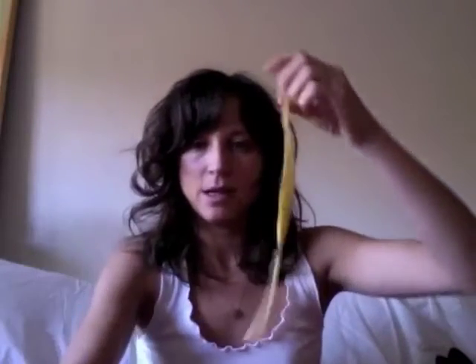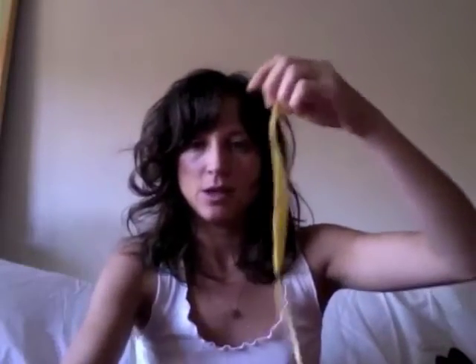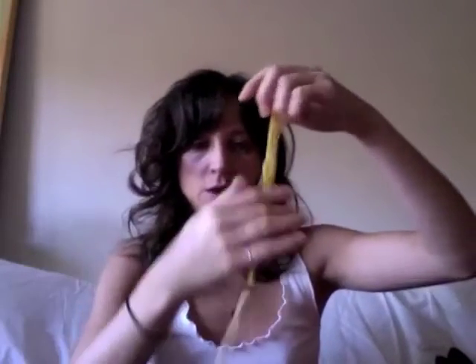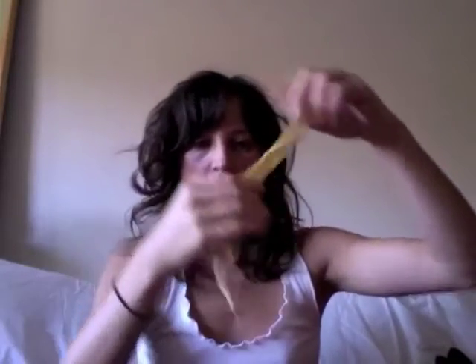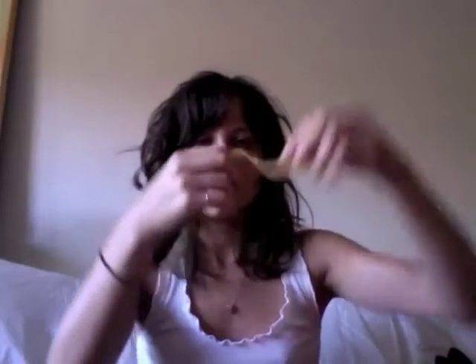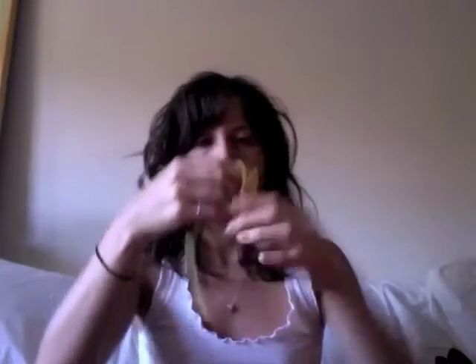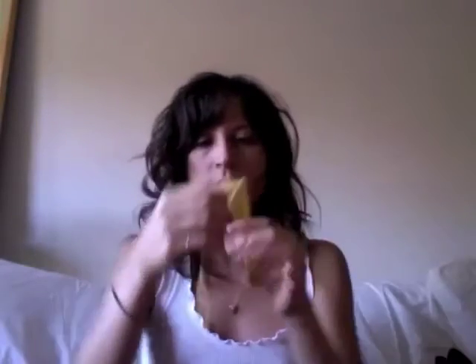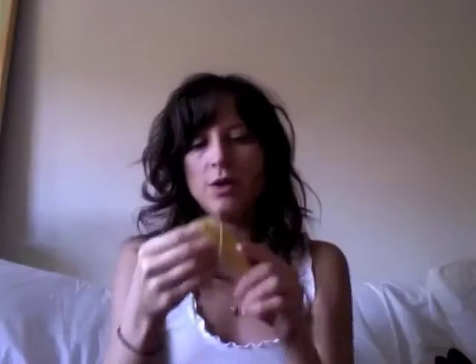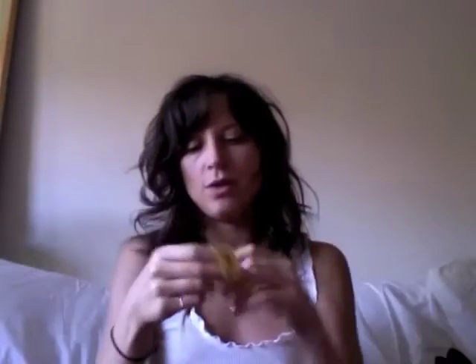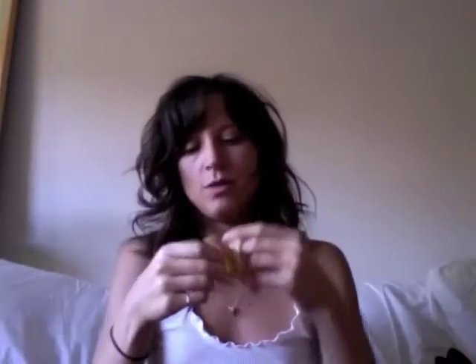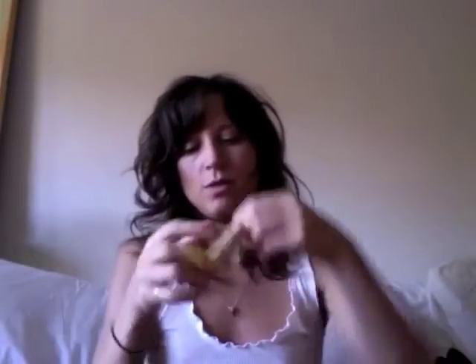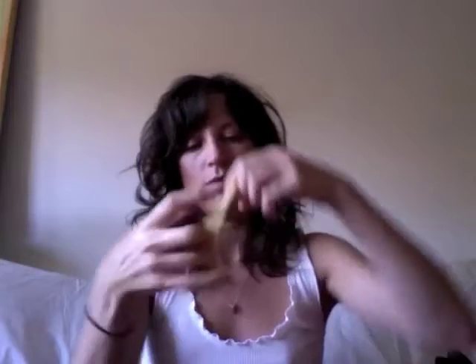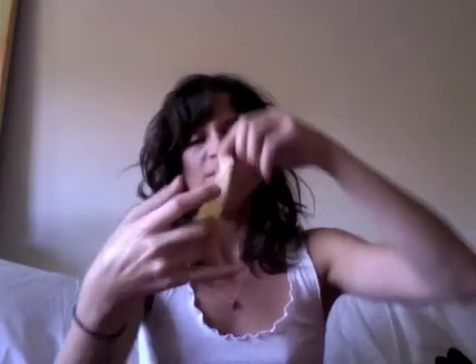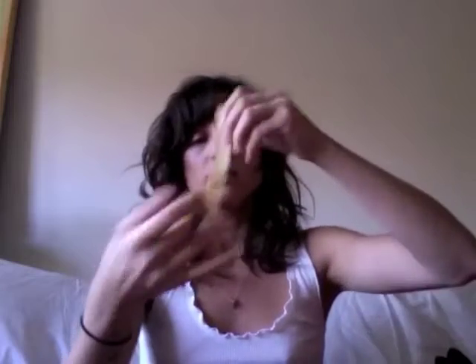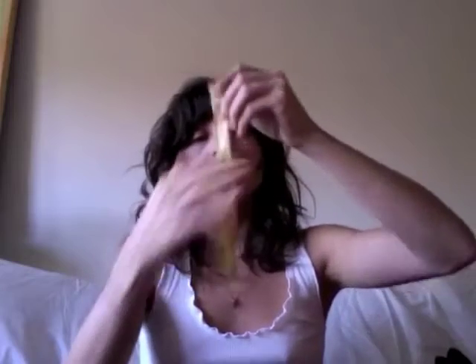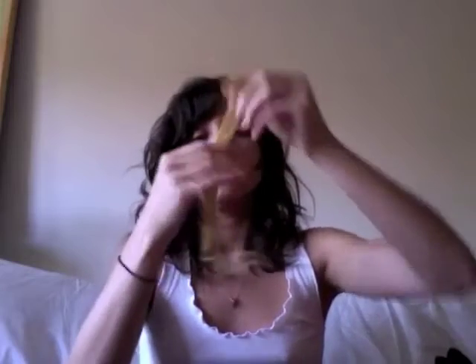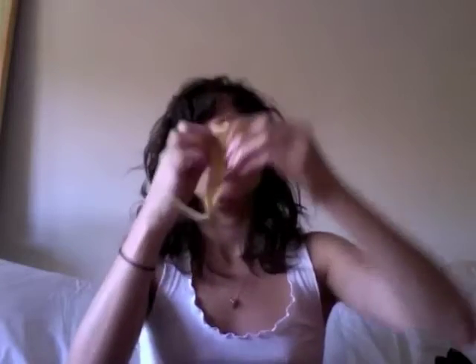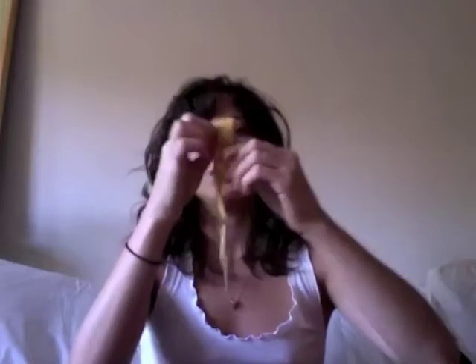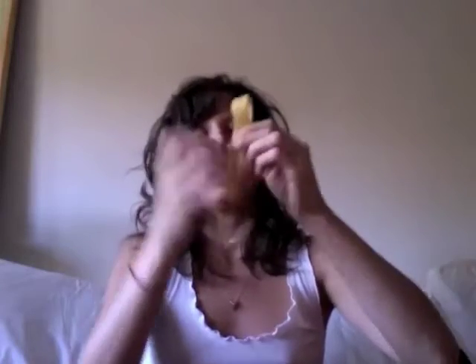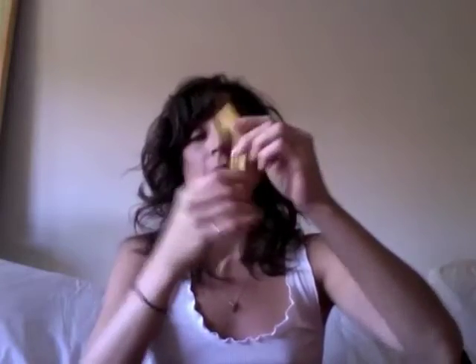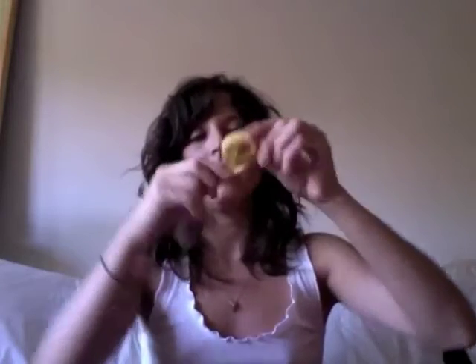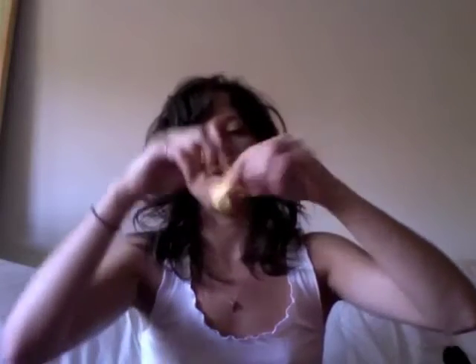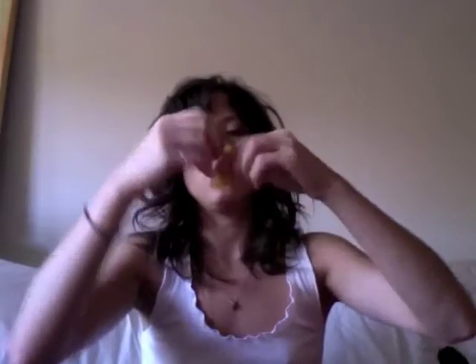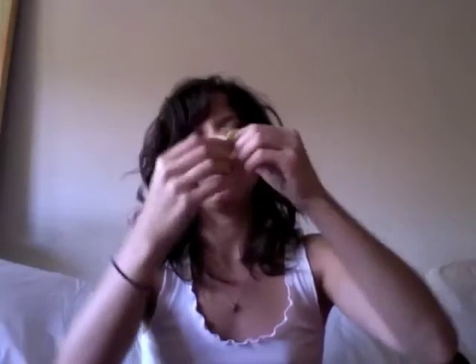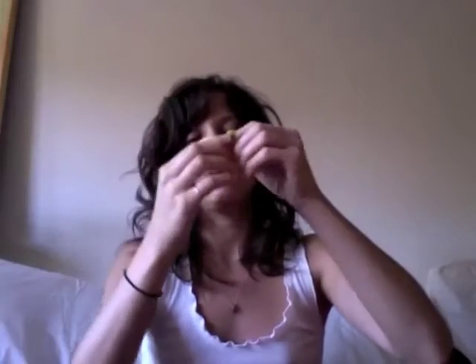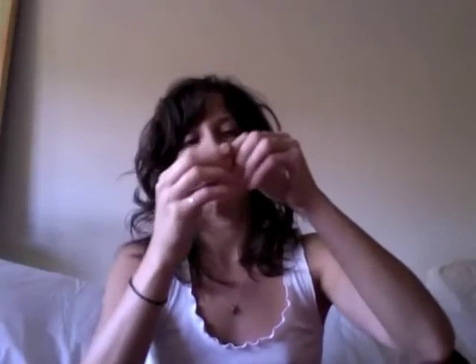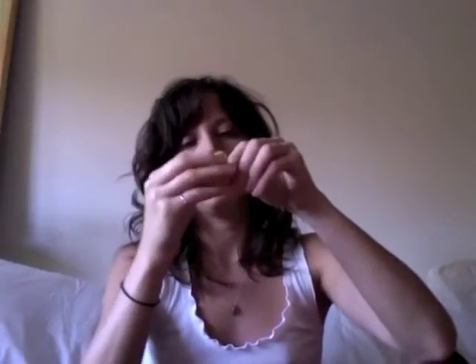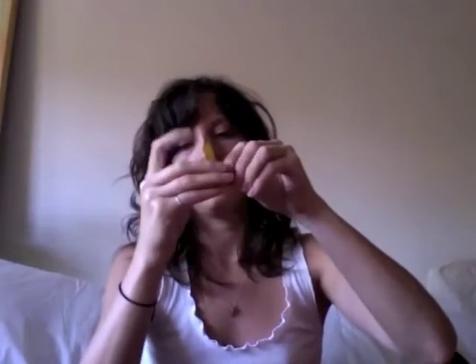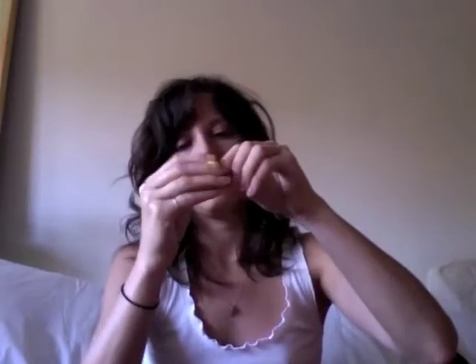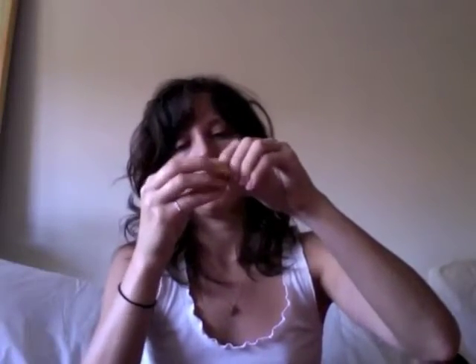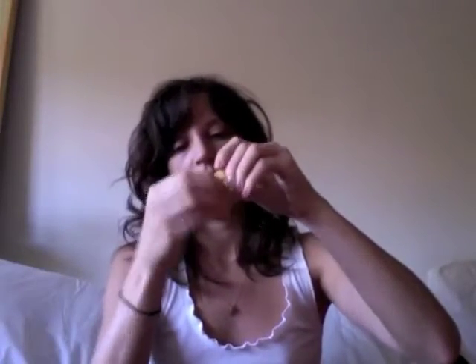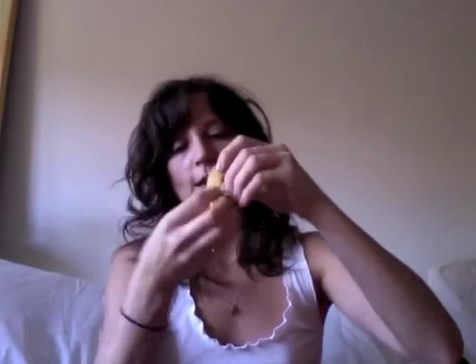So what you're gonna do is you're gonna tie it in a bow just like this.